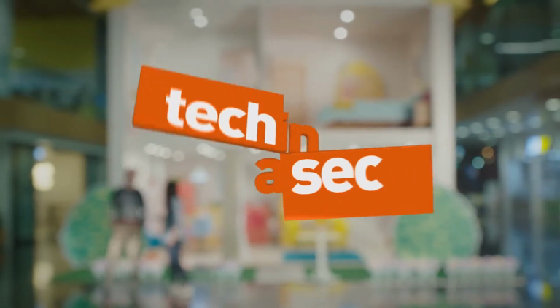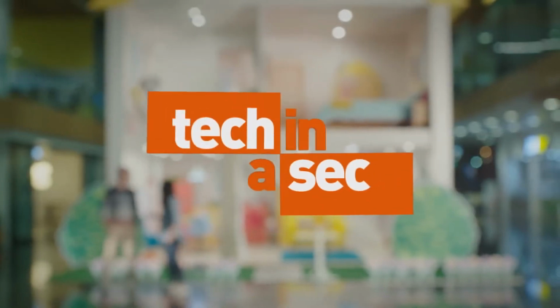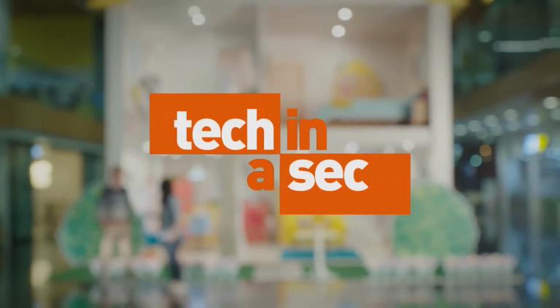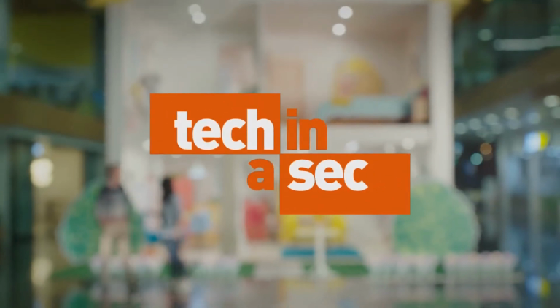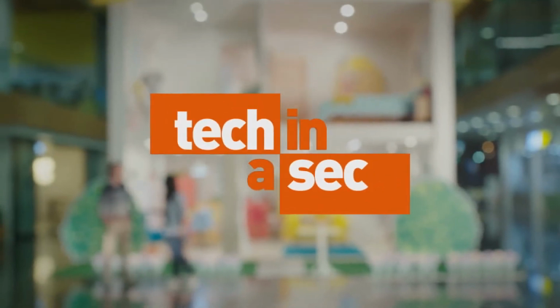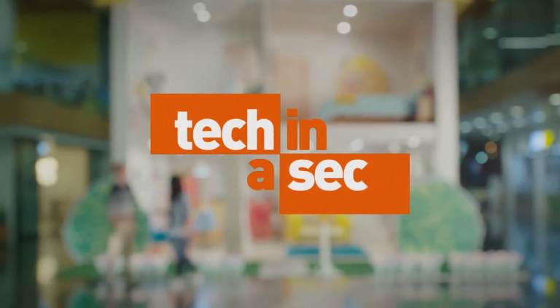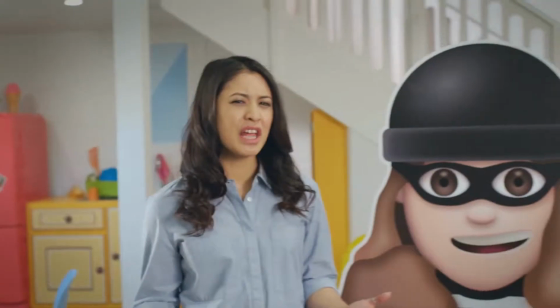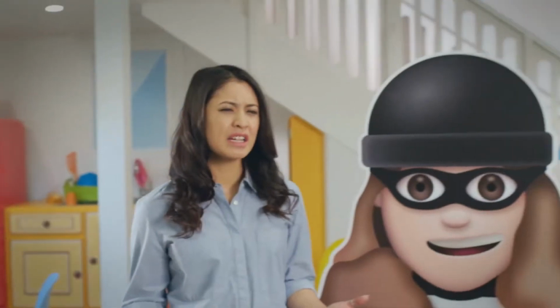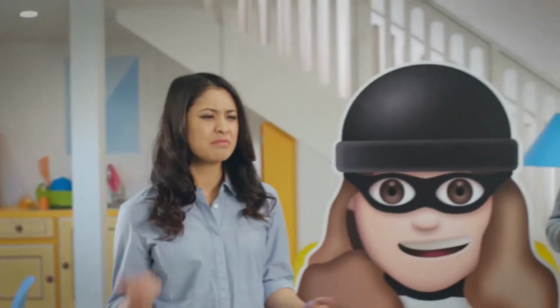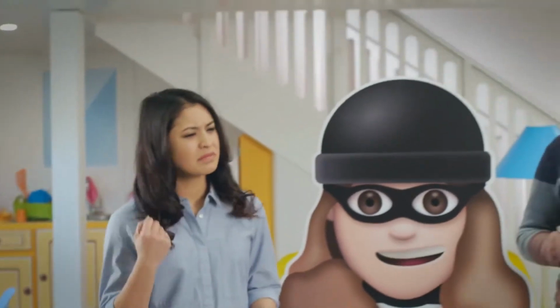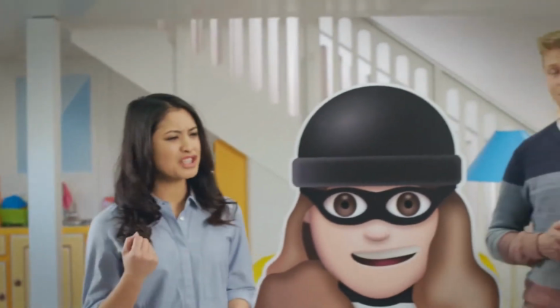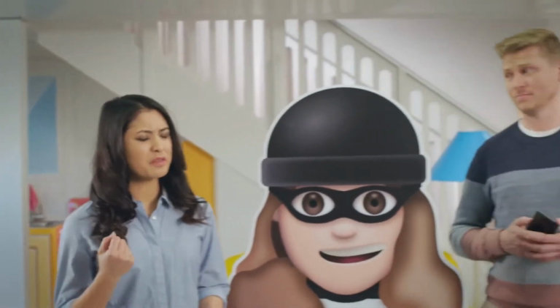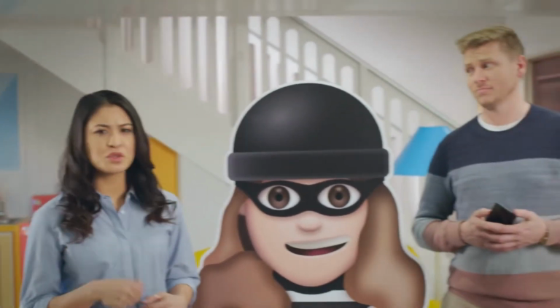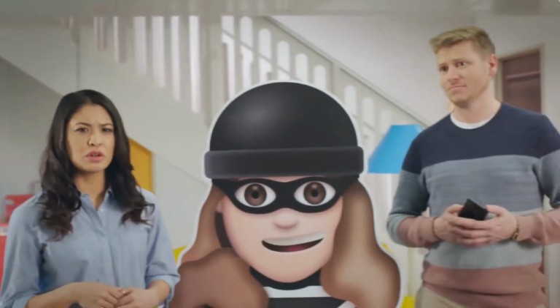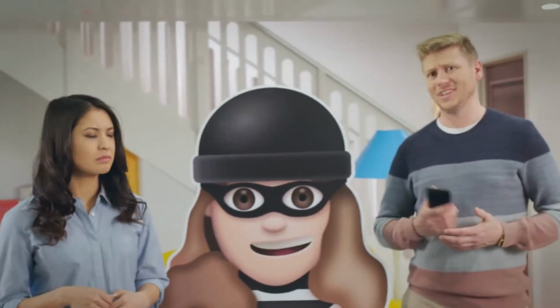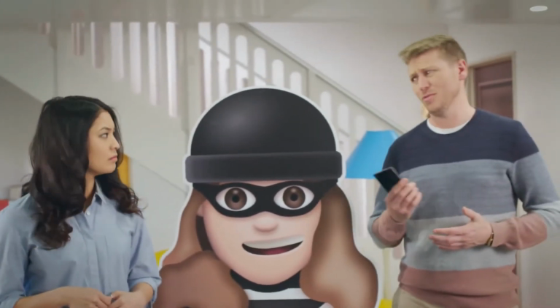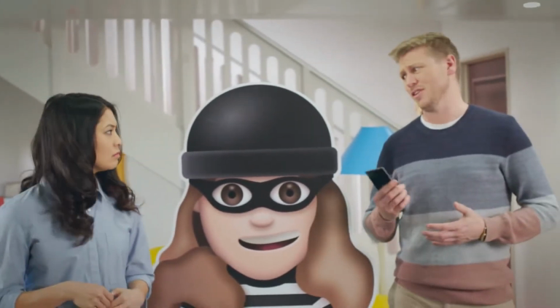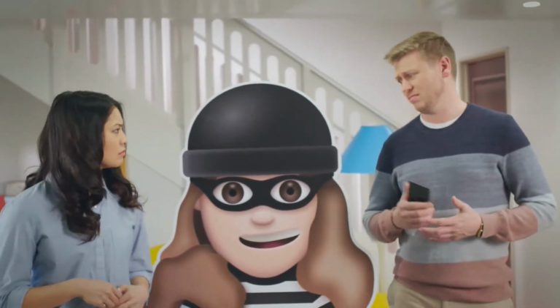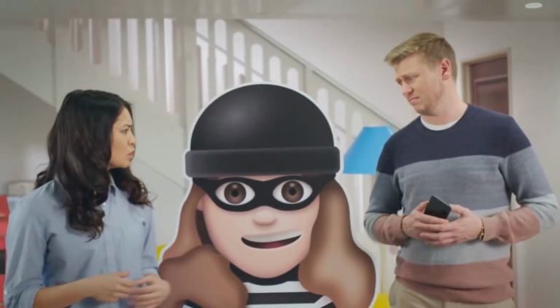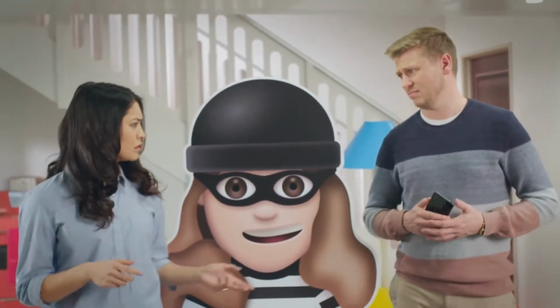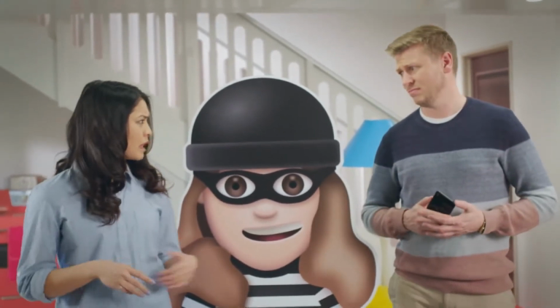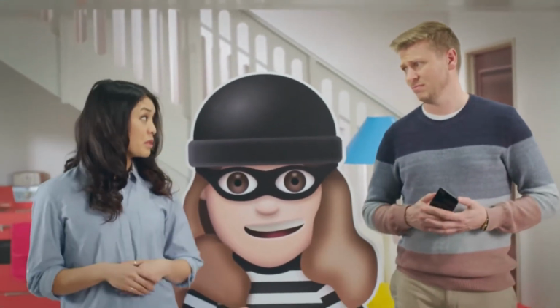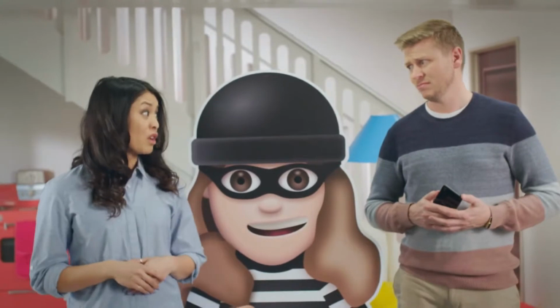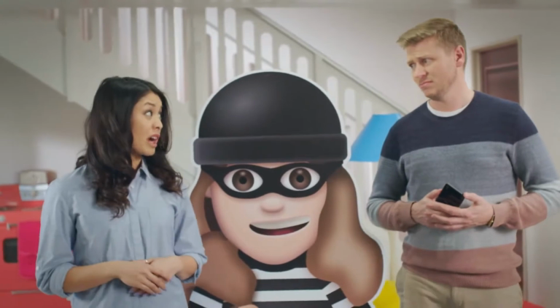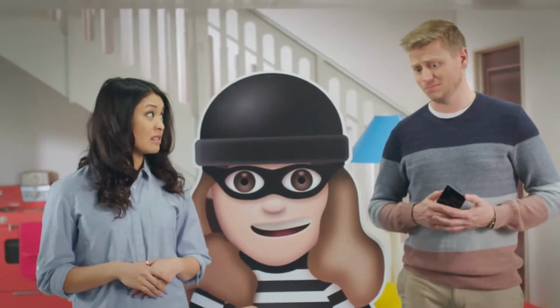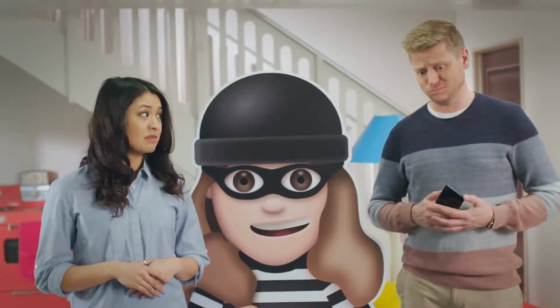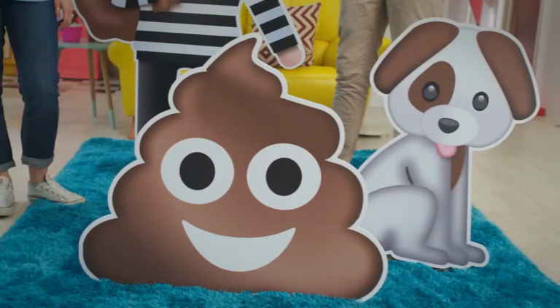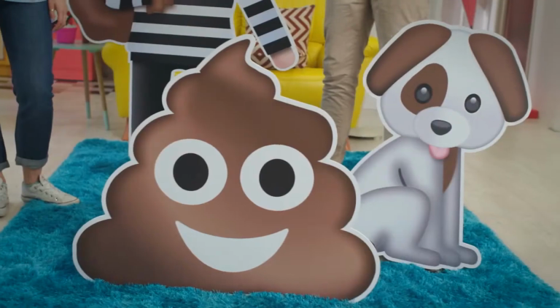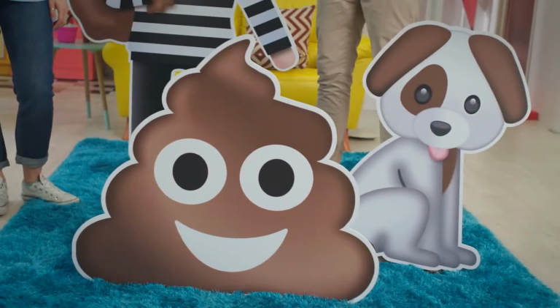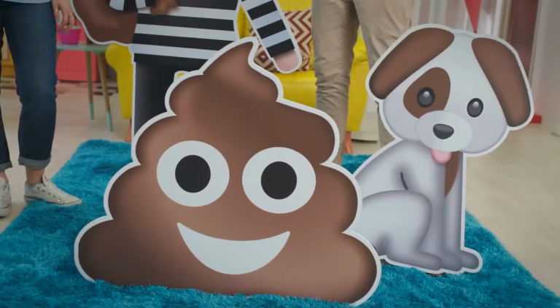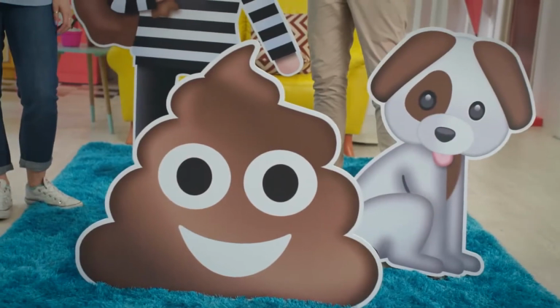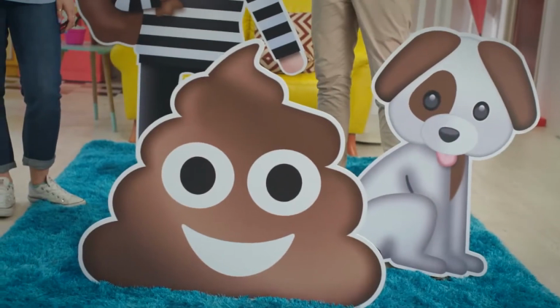Do you ever leave the house and you're like, did I shut the front door? You'd hope so. Or did I put the dog out? You'd really hope so.